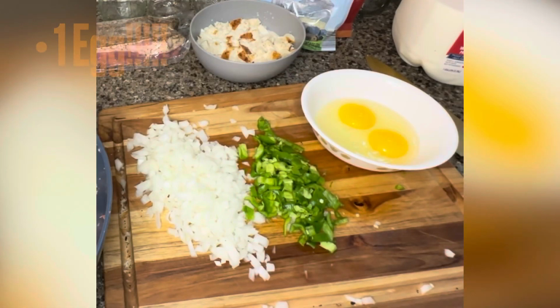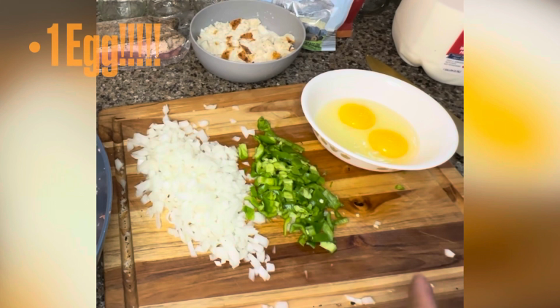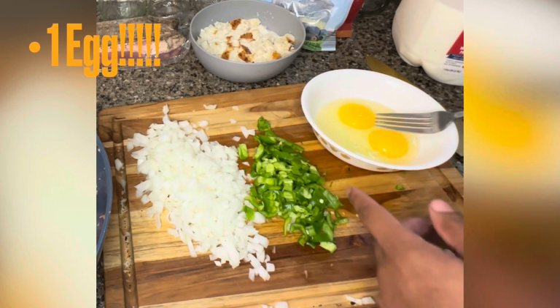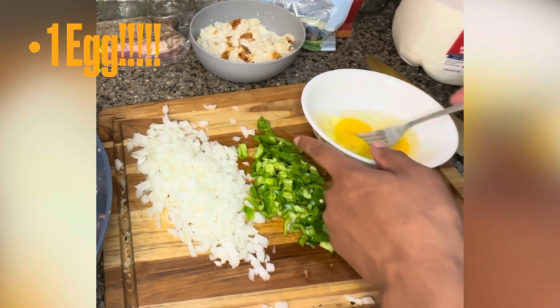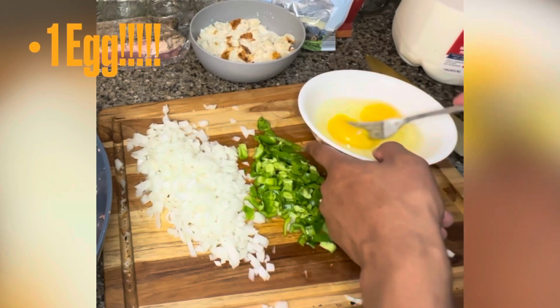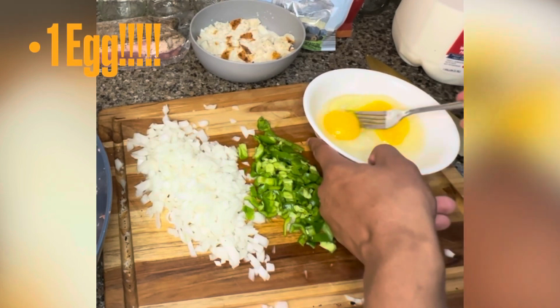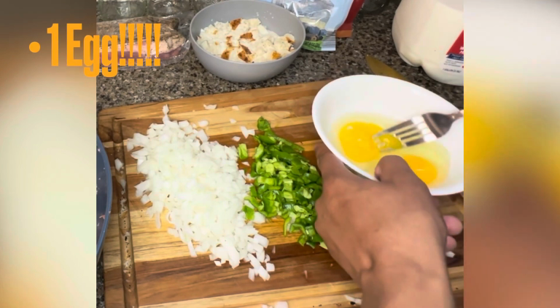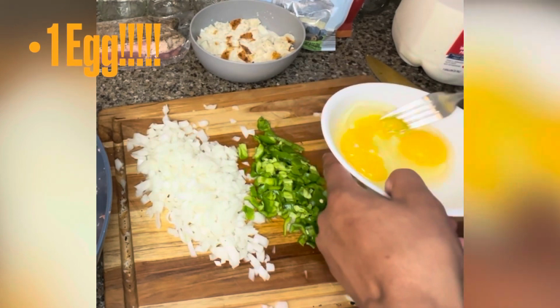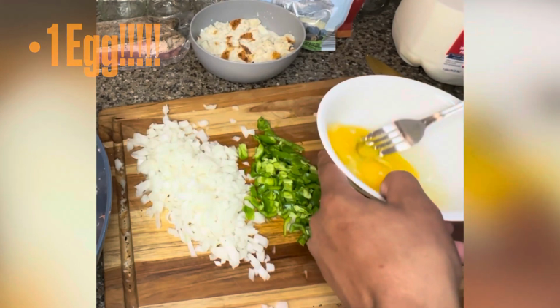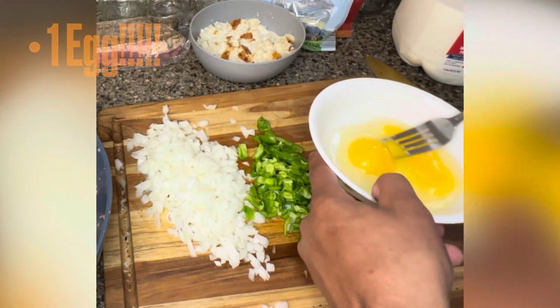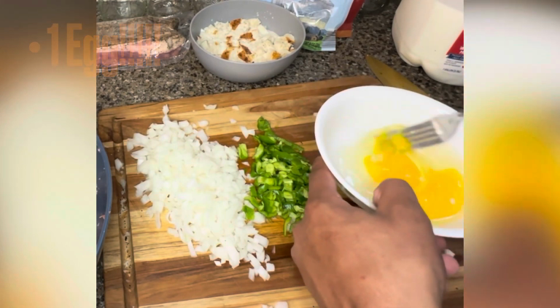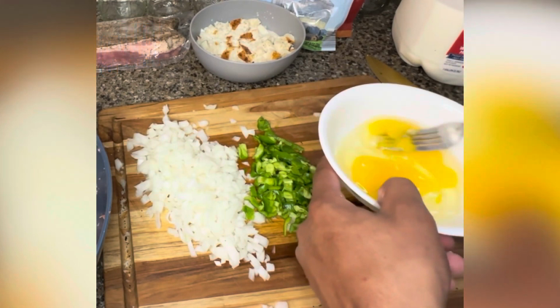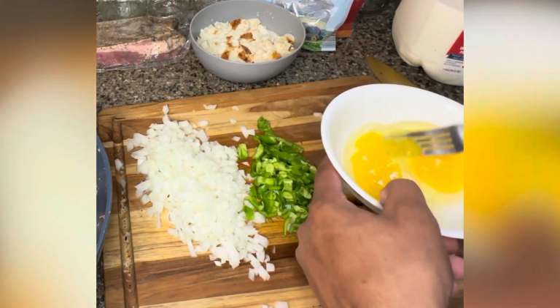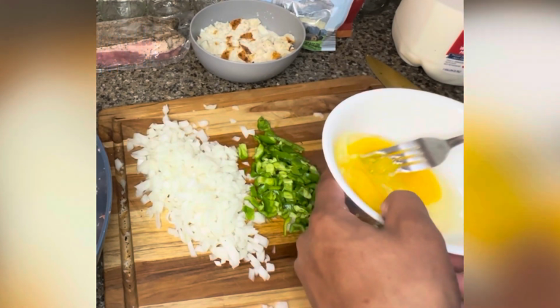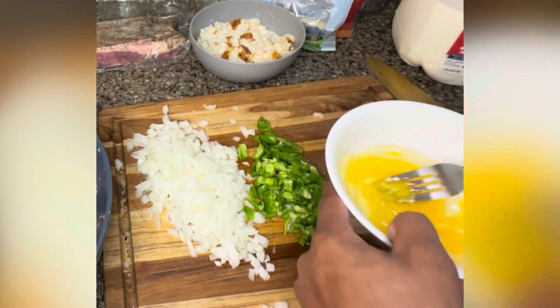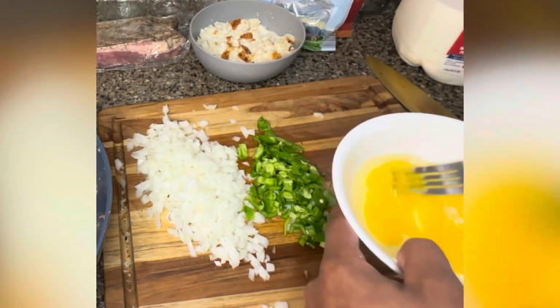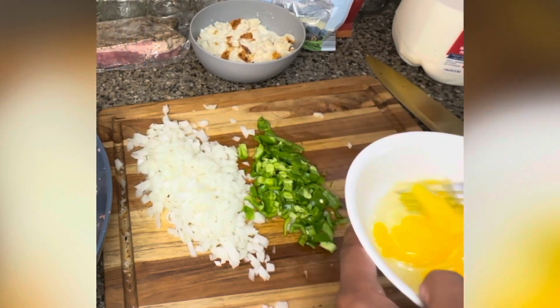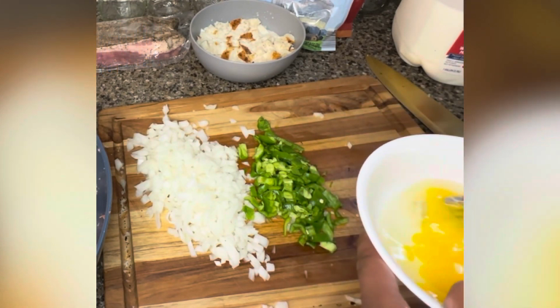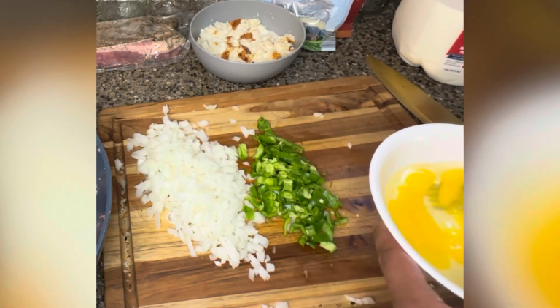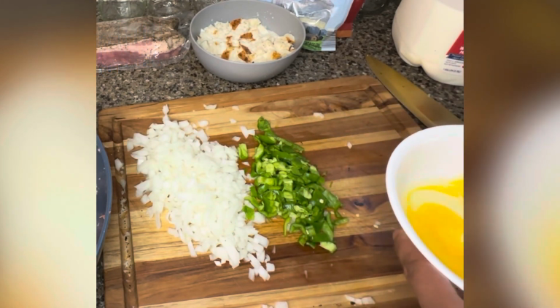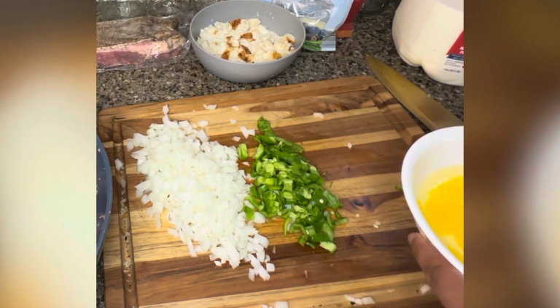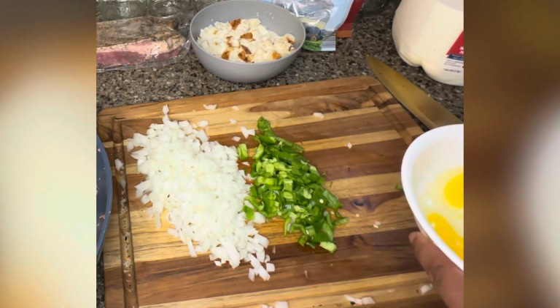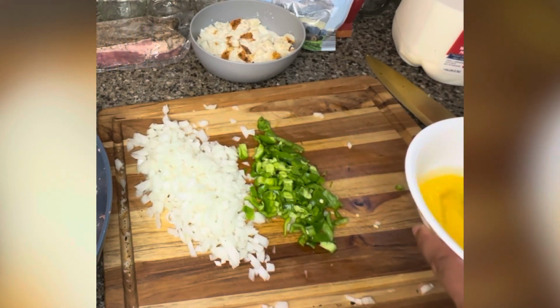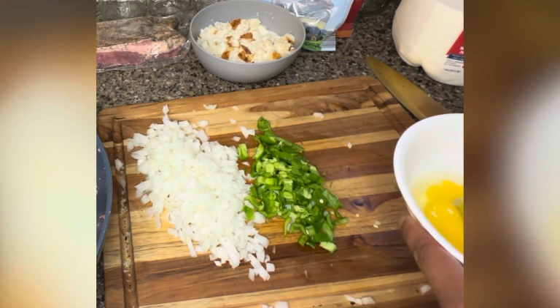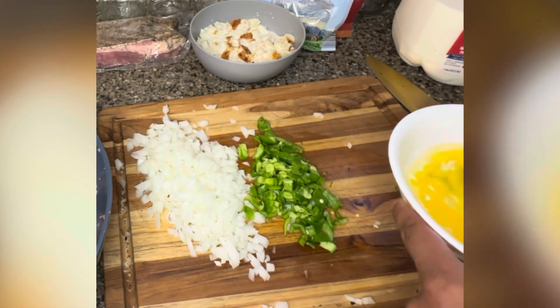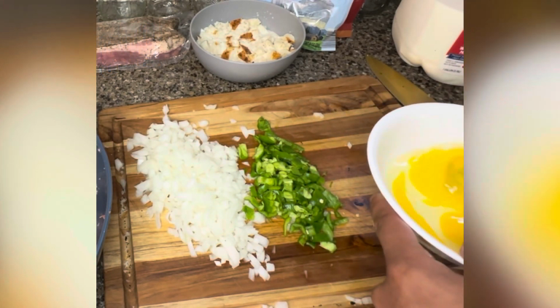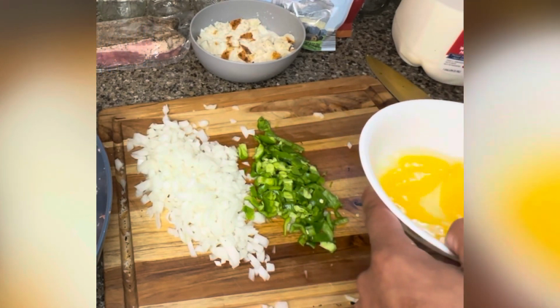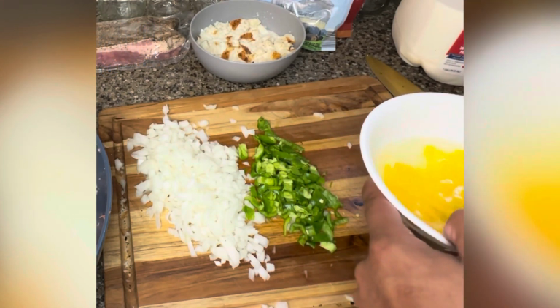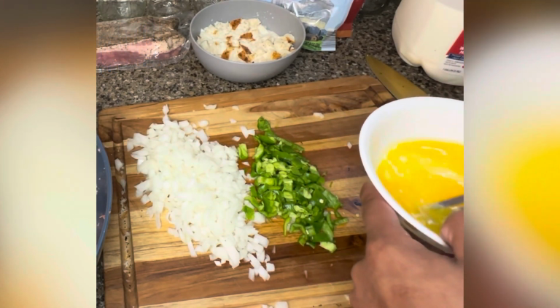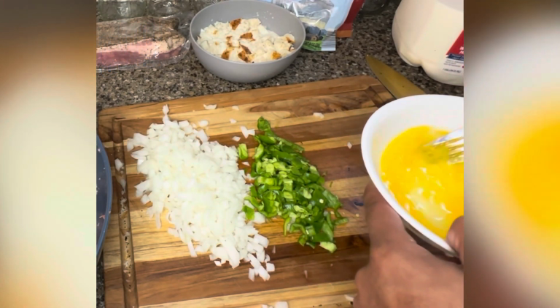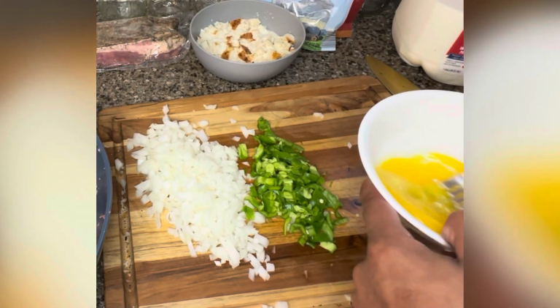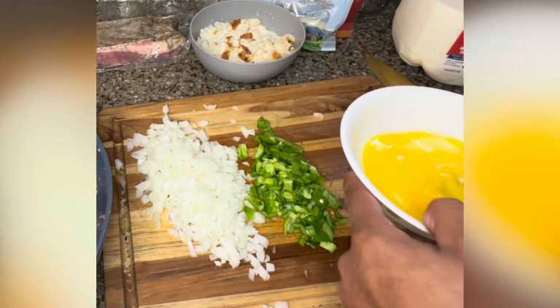Then I got some eggs as a binding. Use one or two. I had a lot of meat, so I did two.